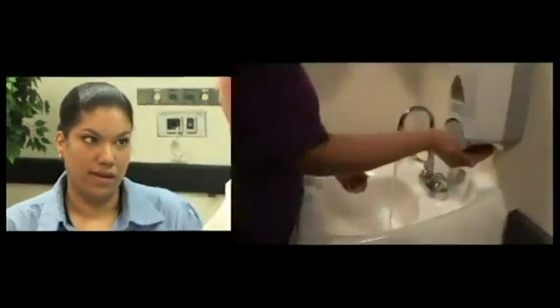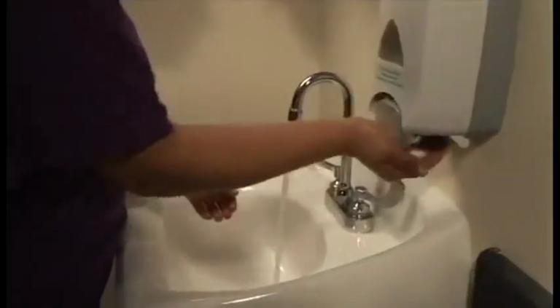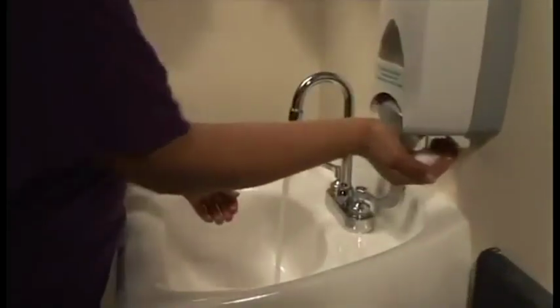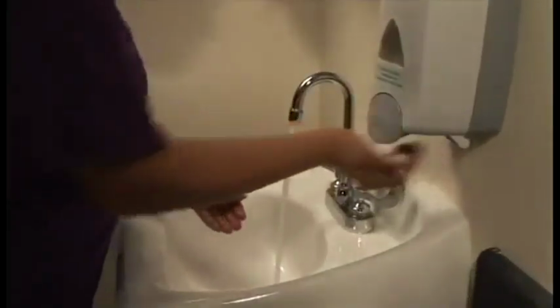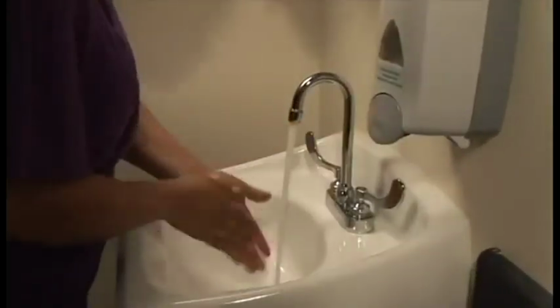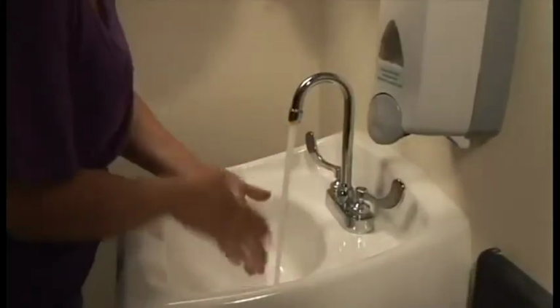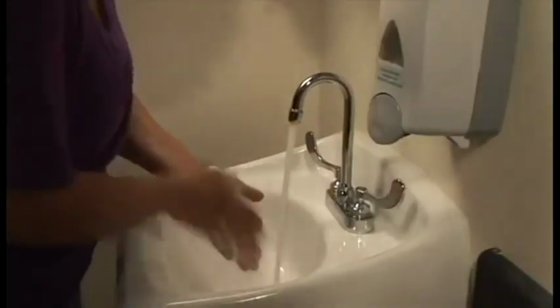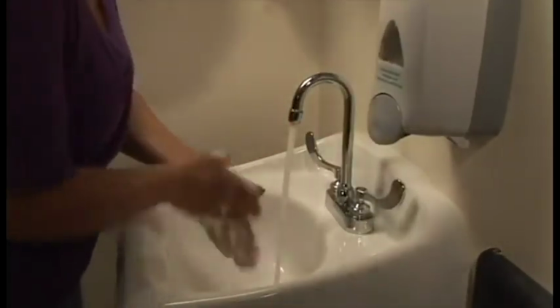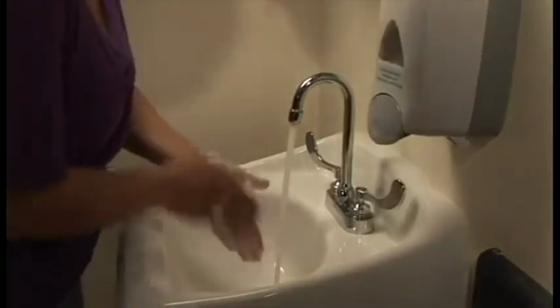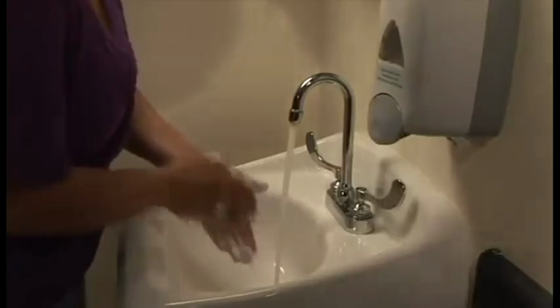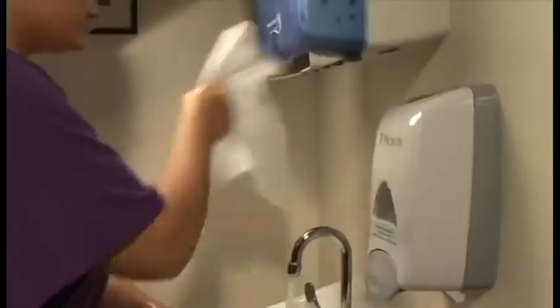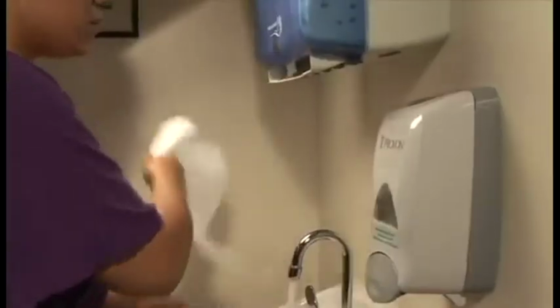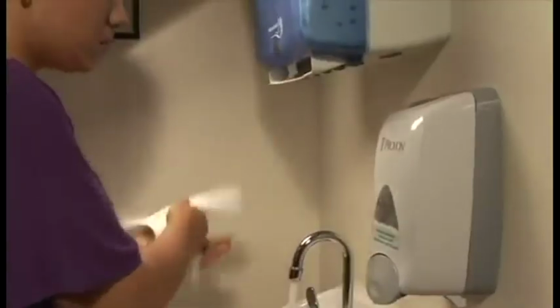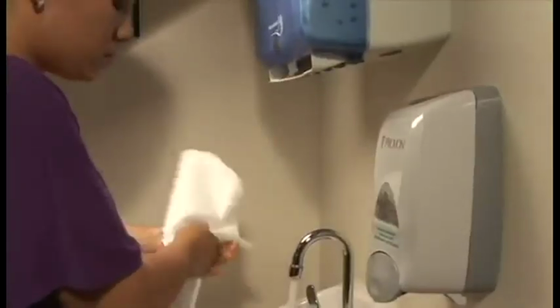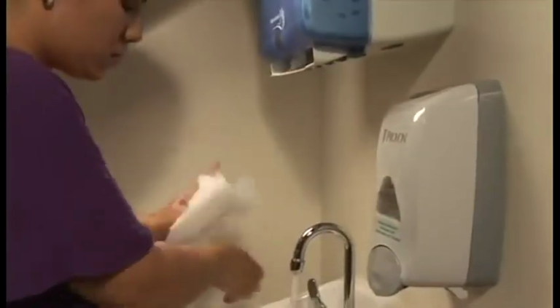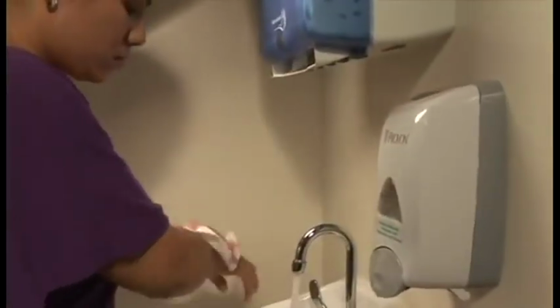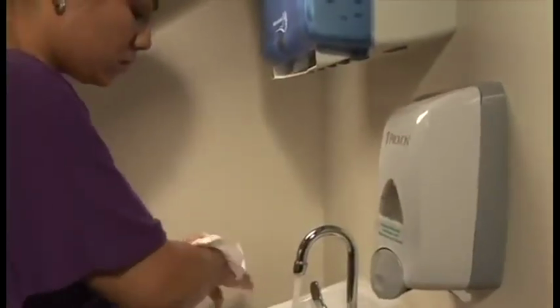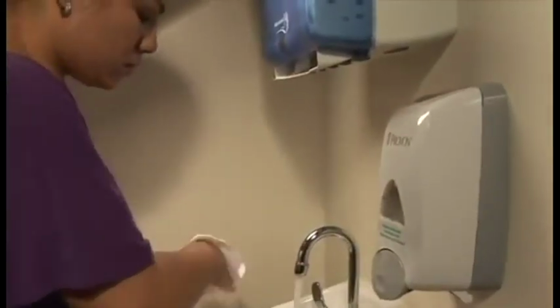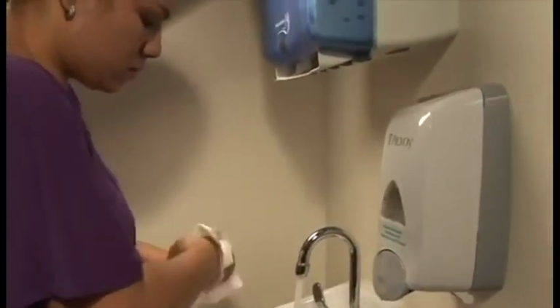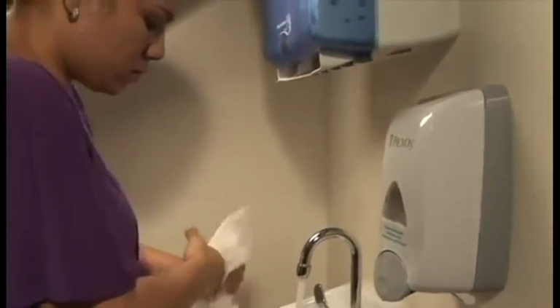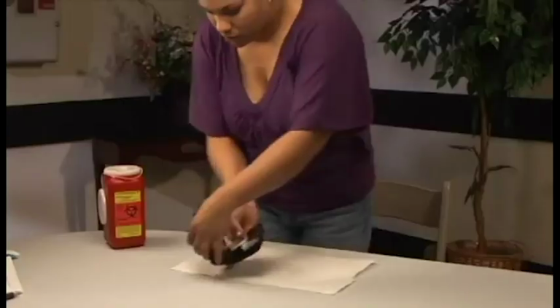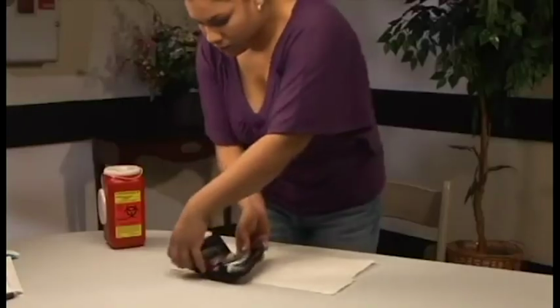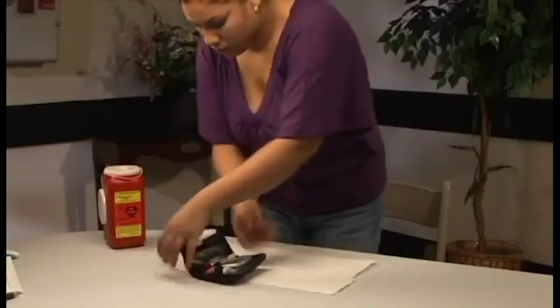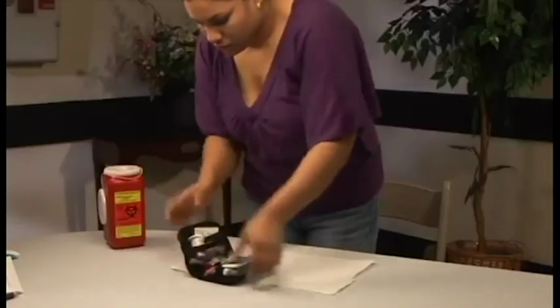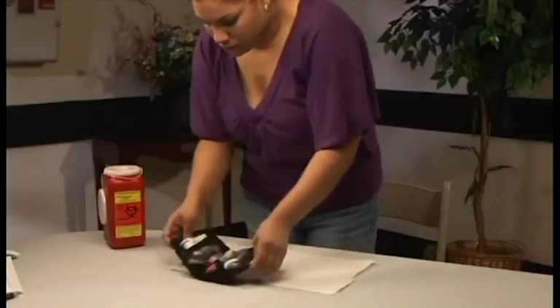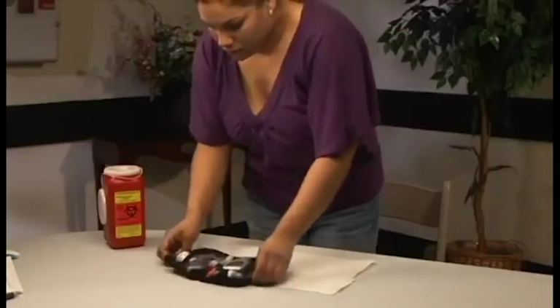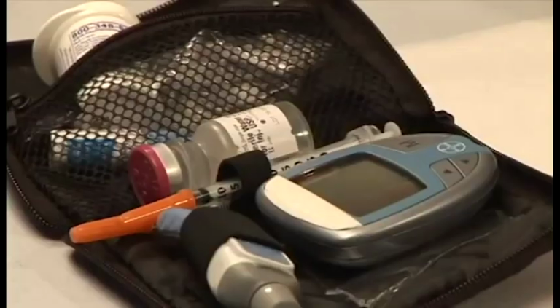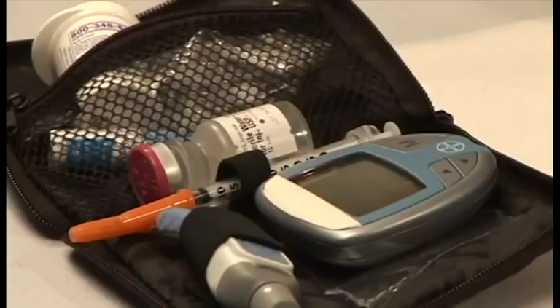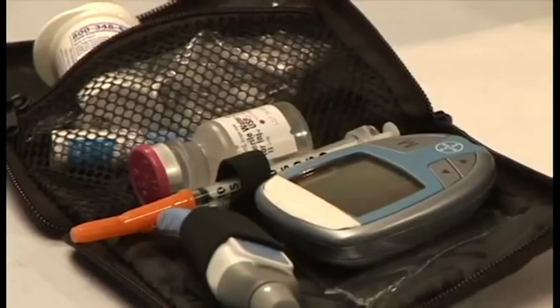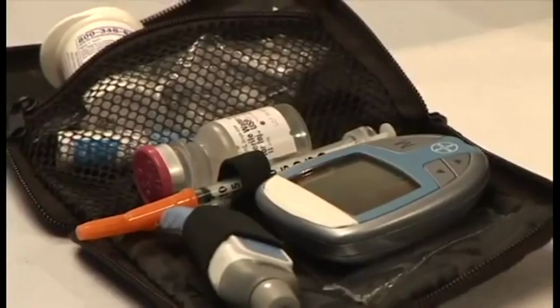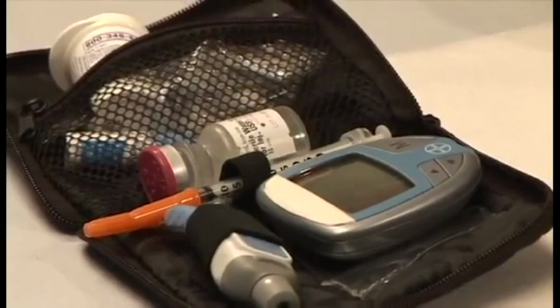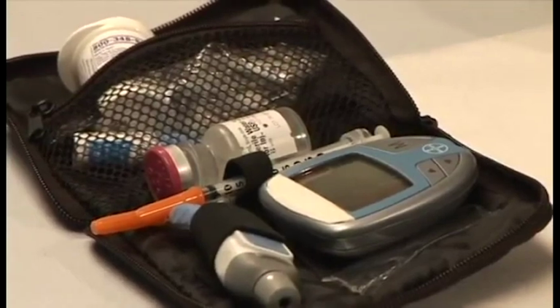Wash your hands thoroughly with soap and water. Dry your hands with a clean towel or paper towel. Place a syringe and other materials on a clean paper towel.